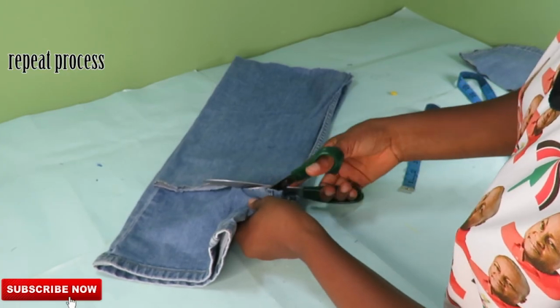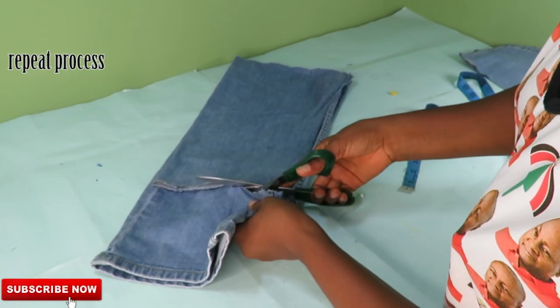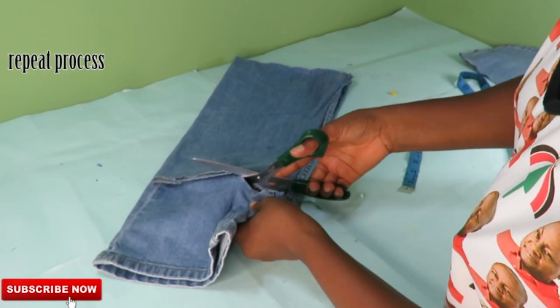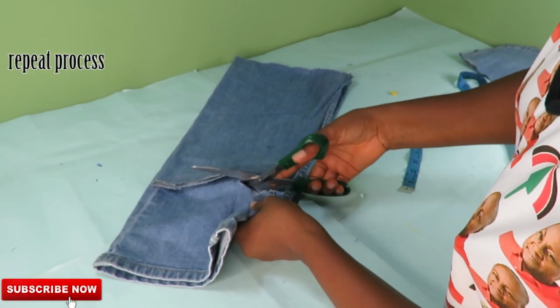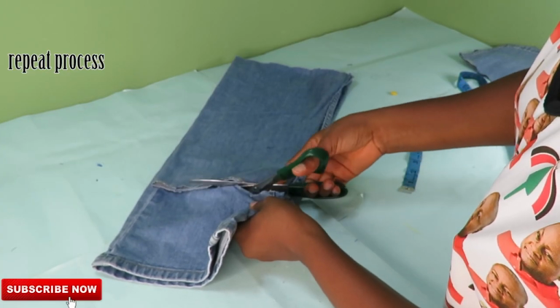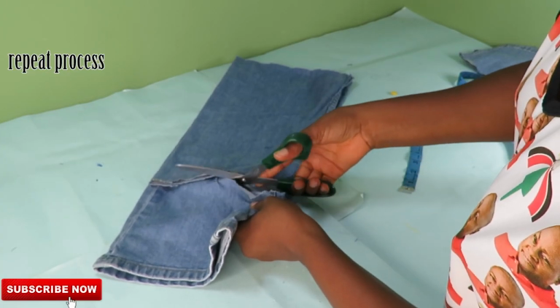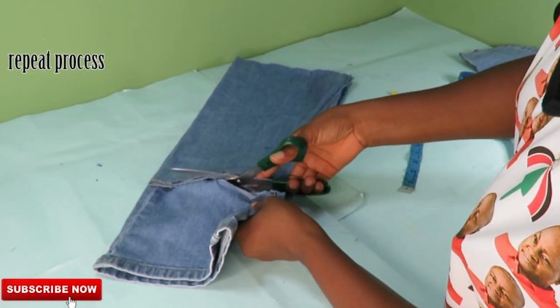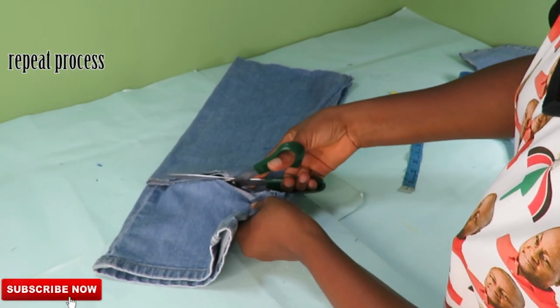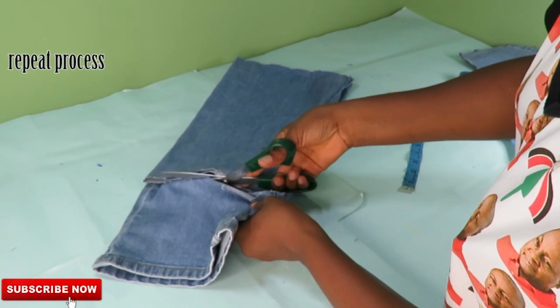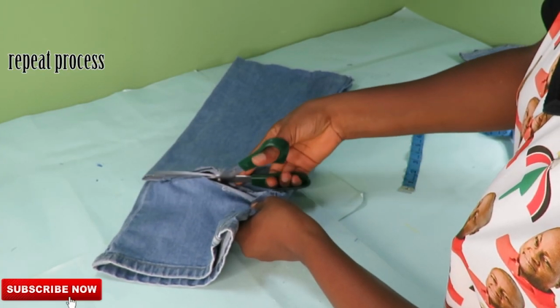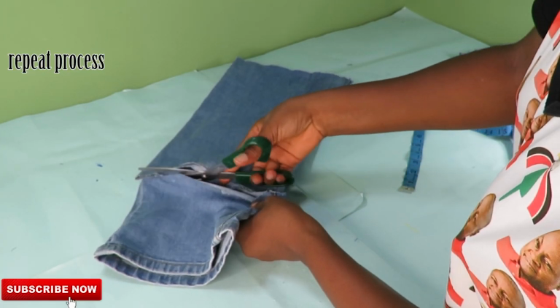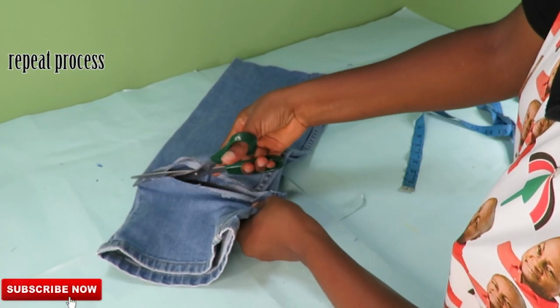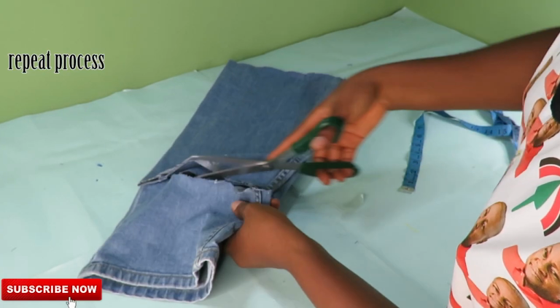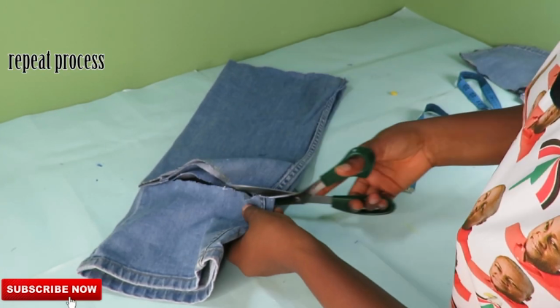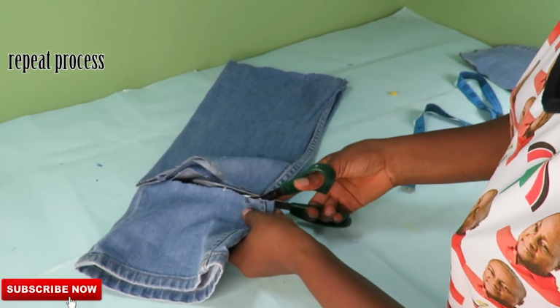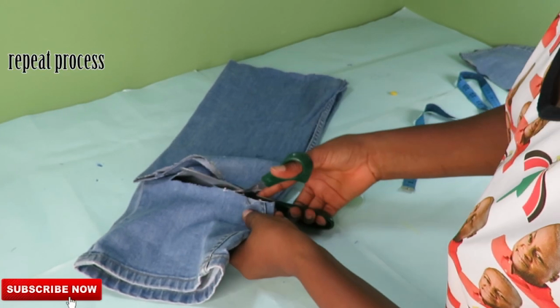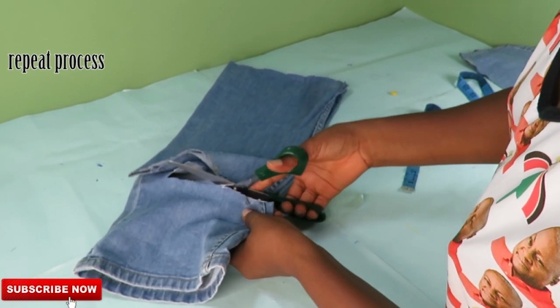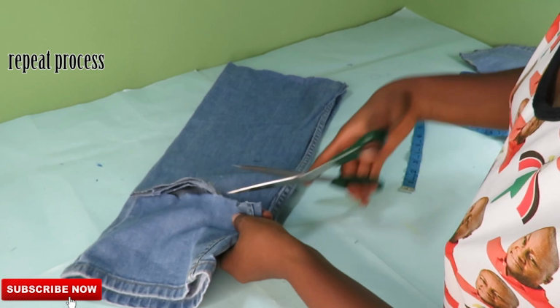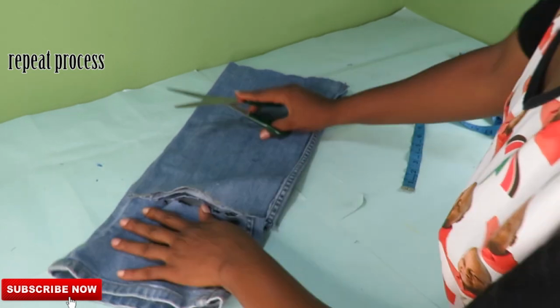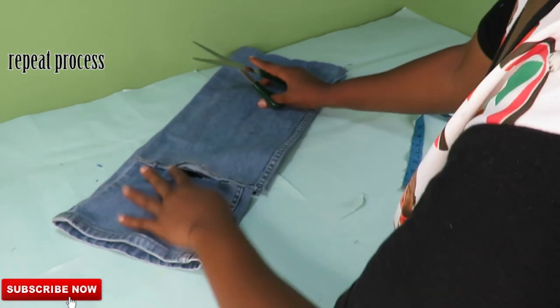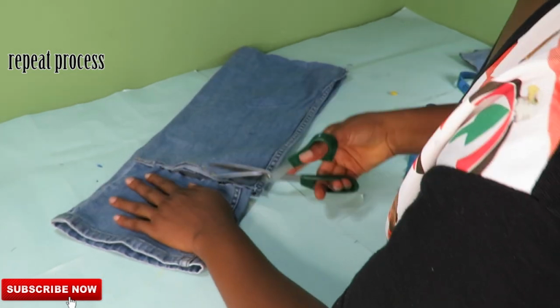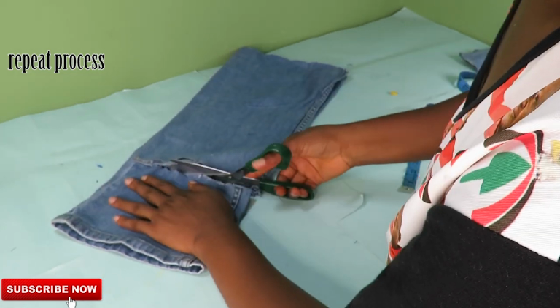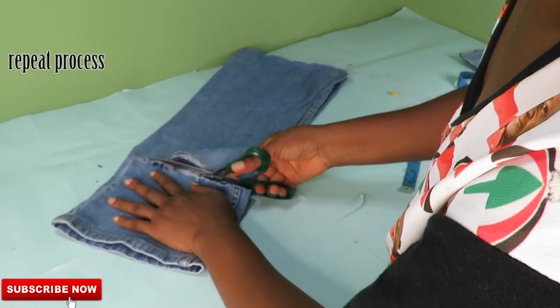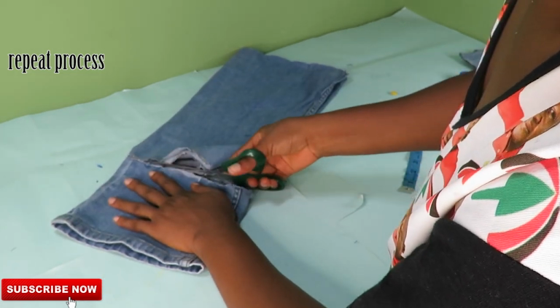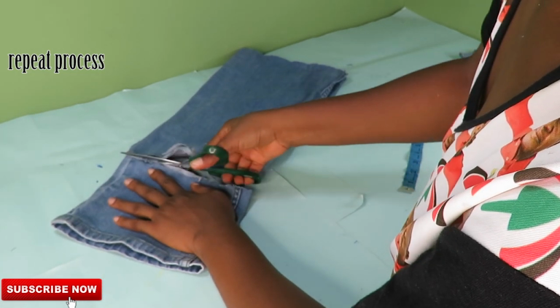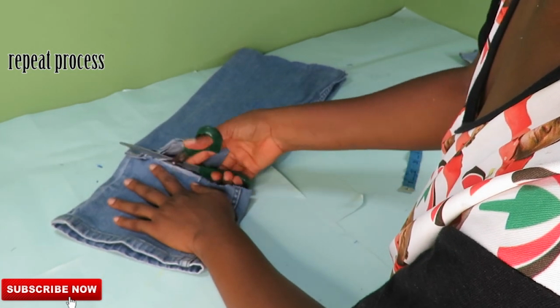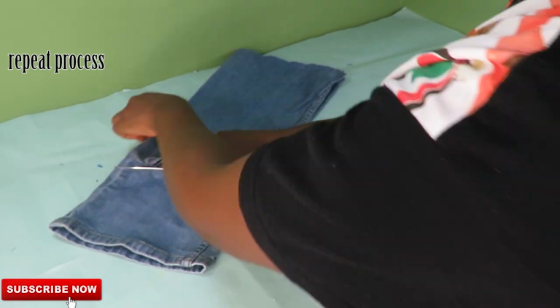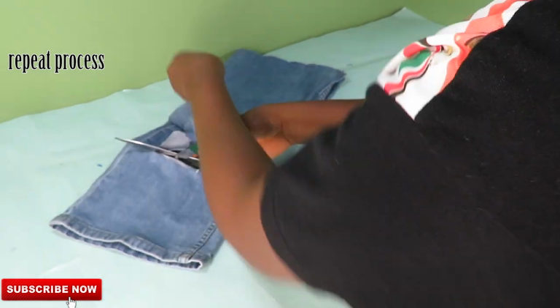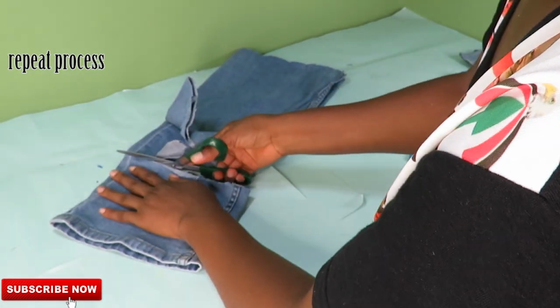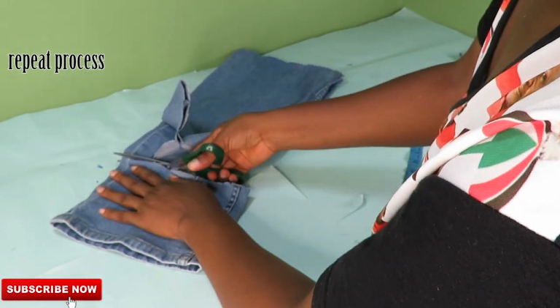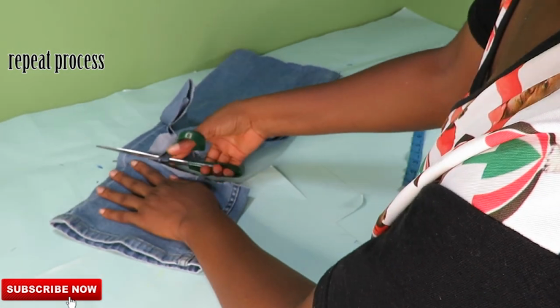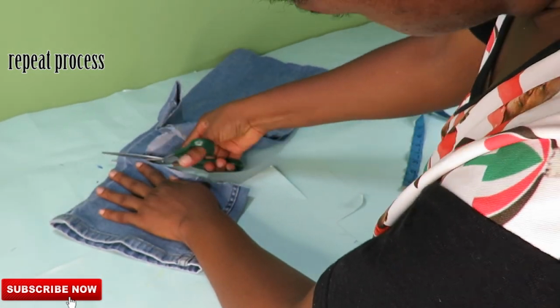I will go ahead and repeat the process on the second piece, placing the first one on it and then just tracing it out.